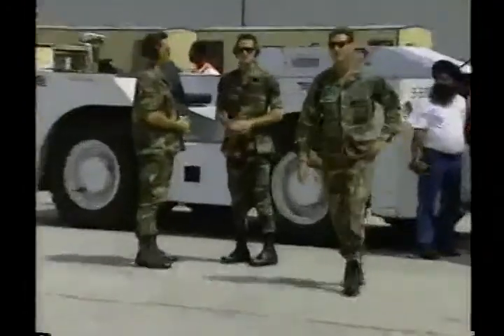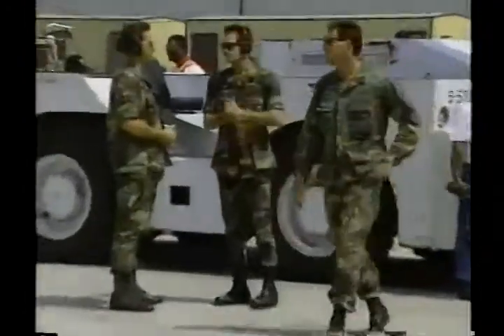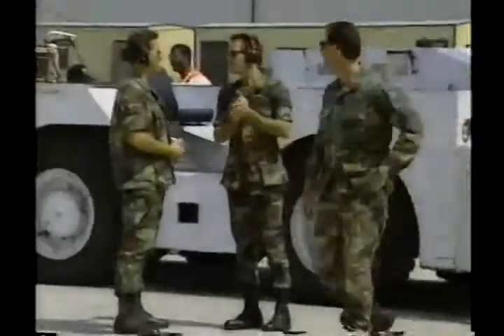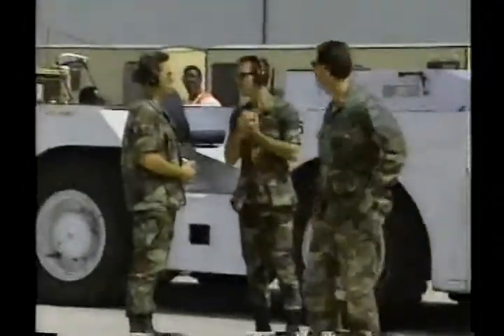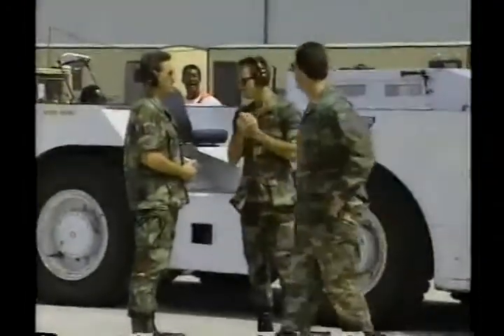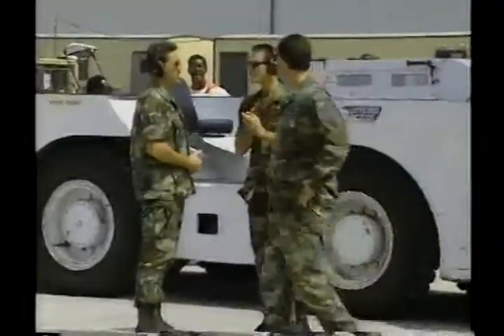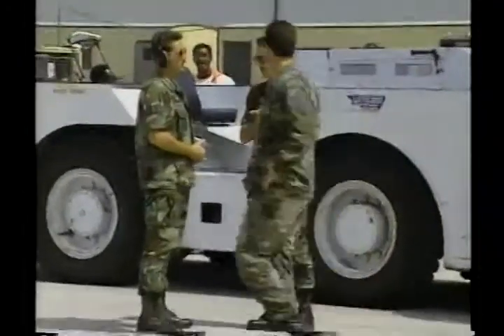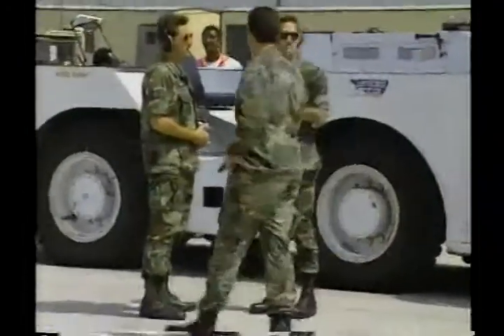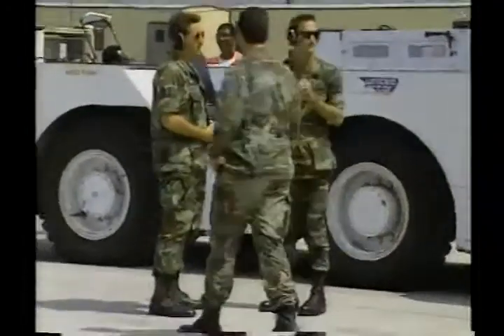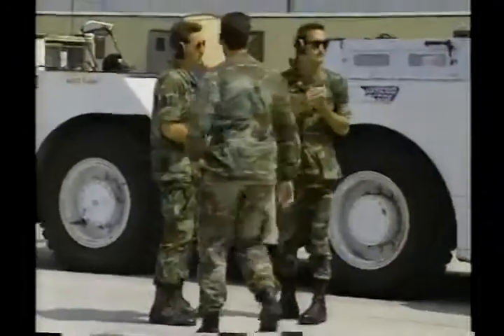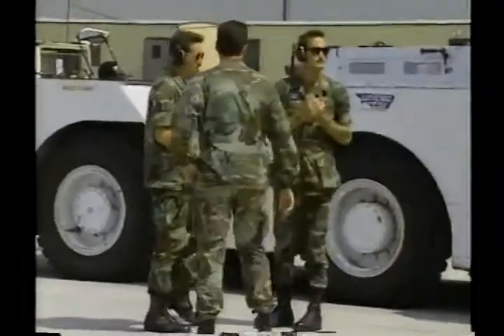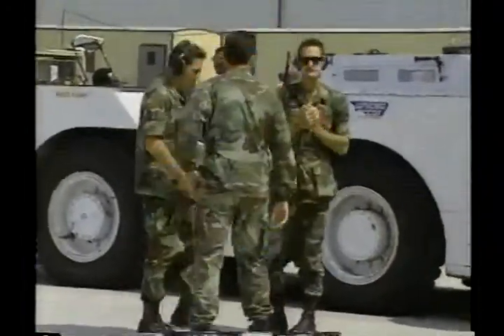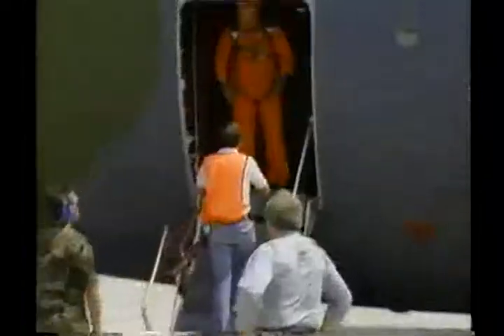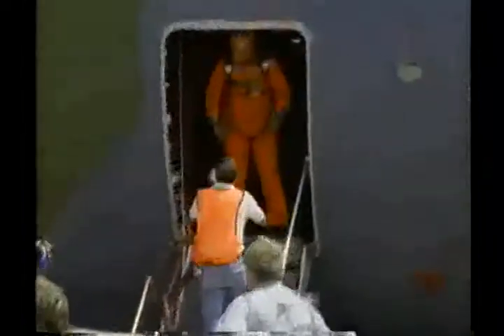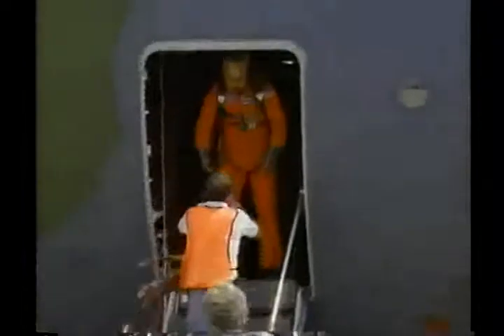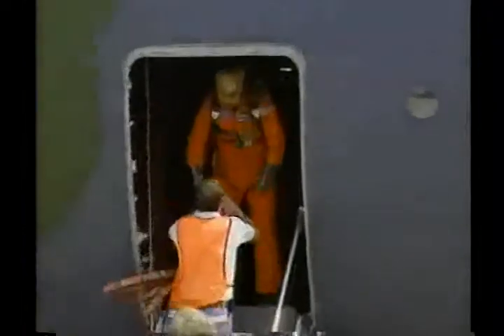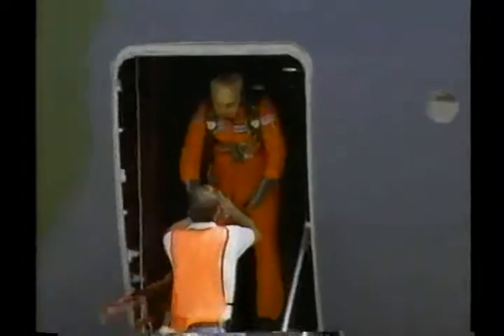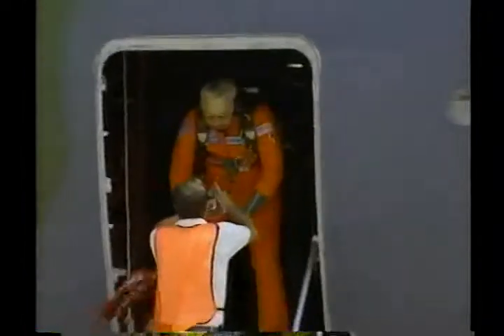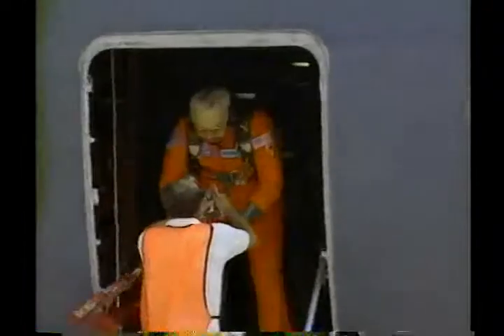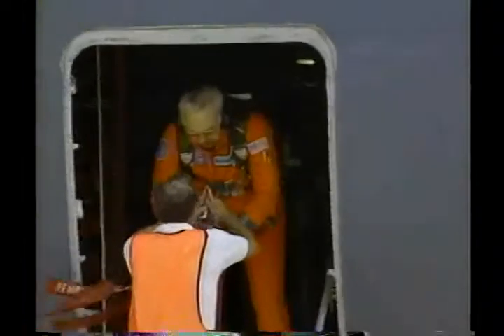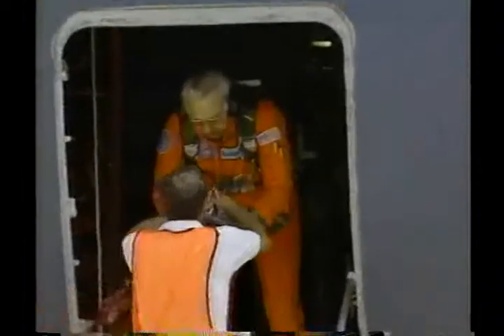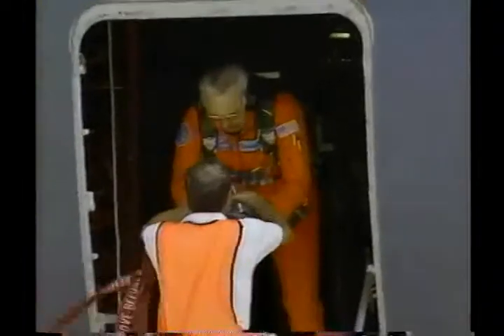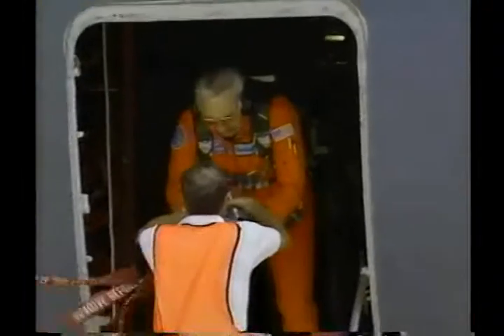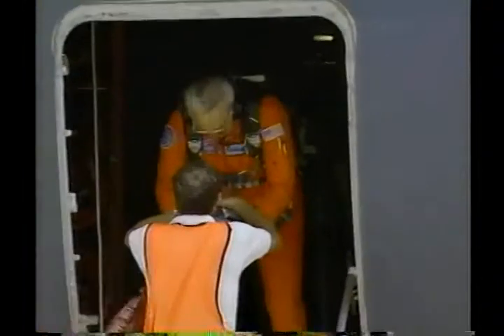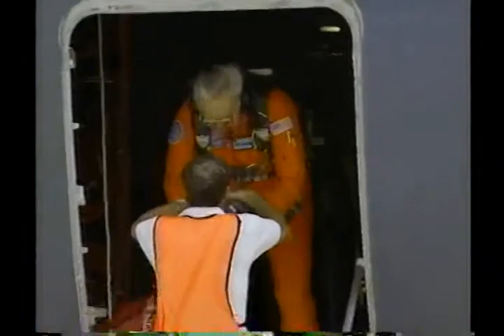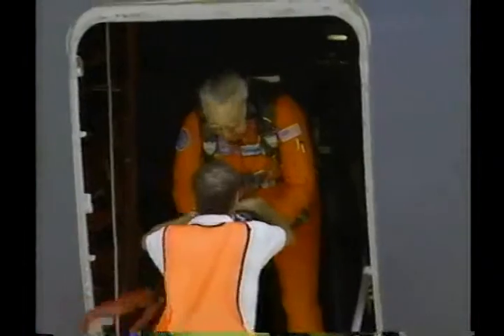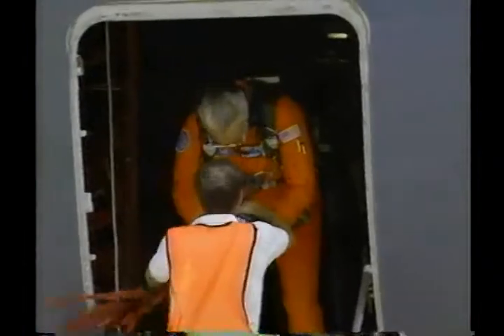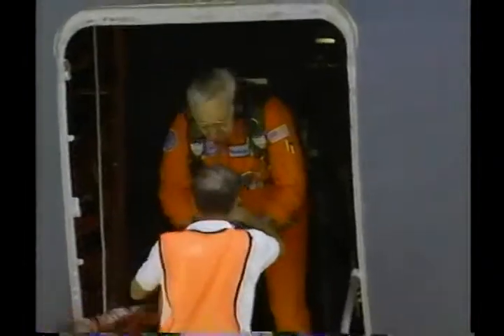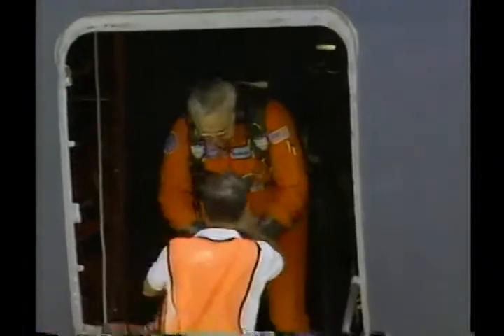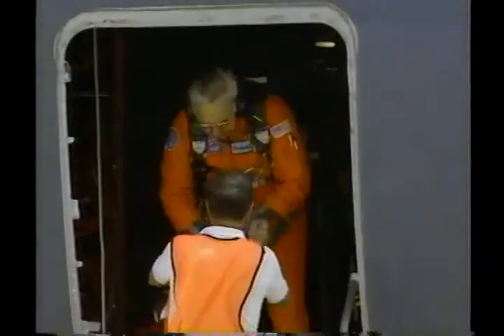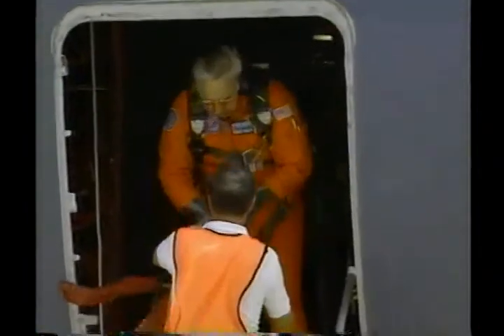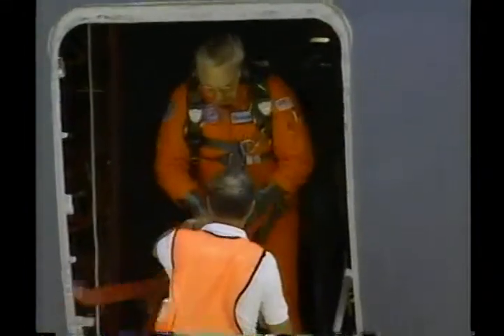We'll try to collect them. It's a lot of freight. Wow.